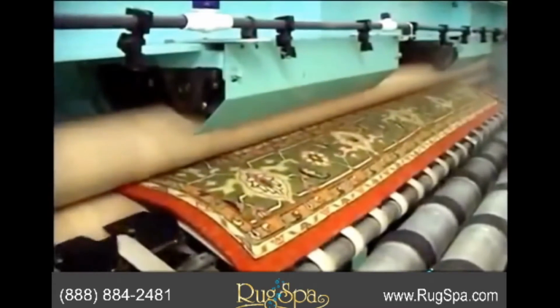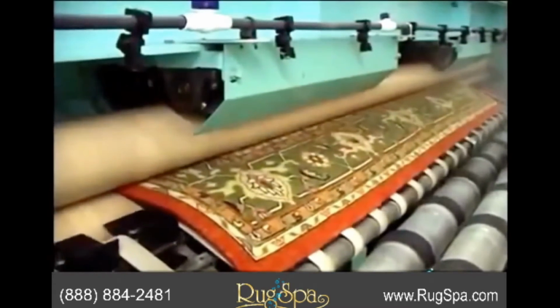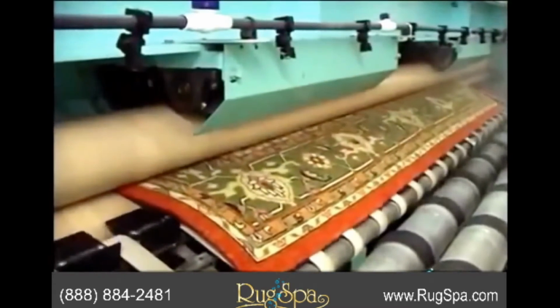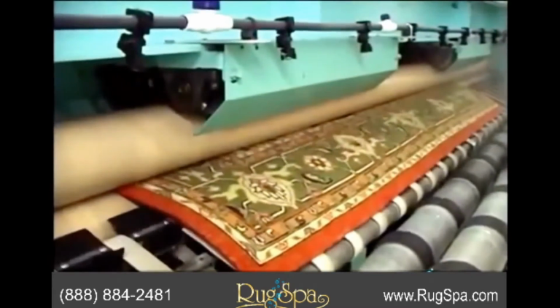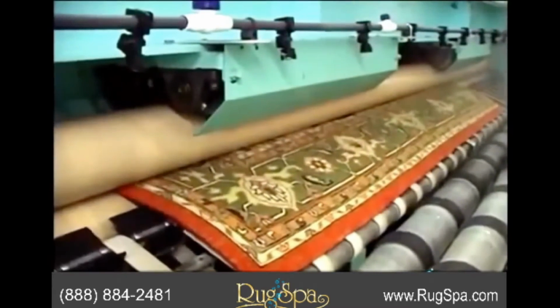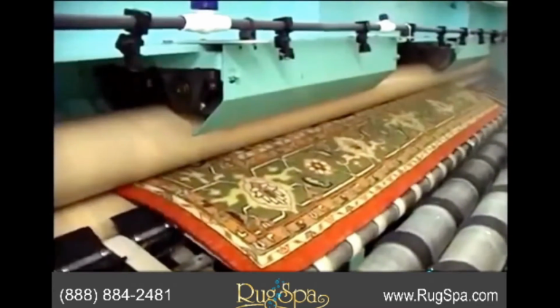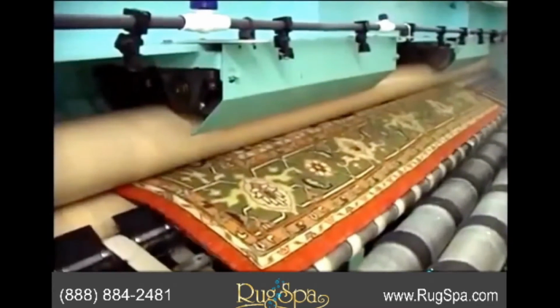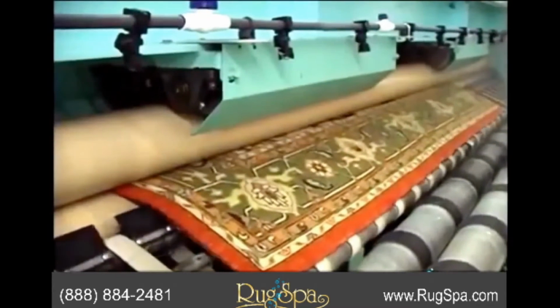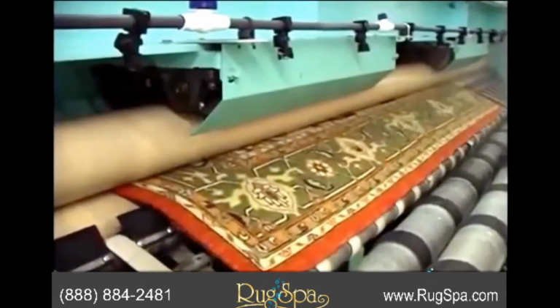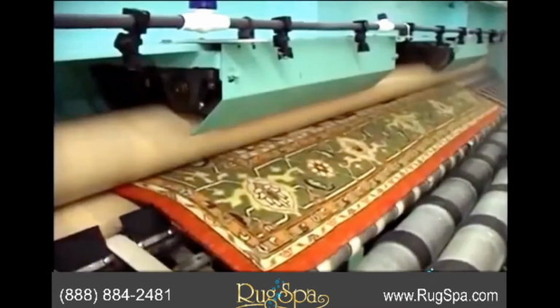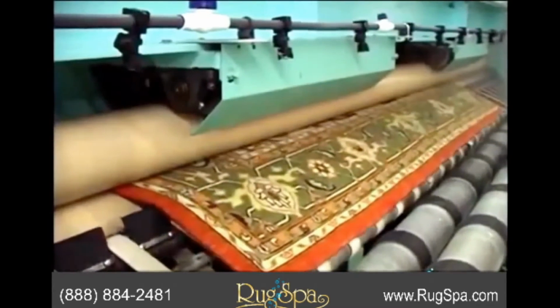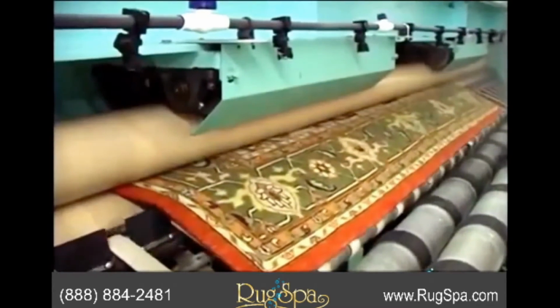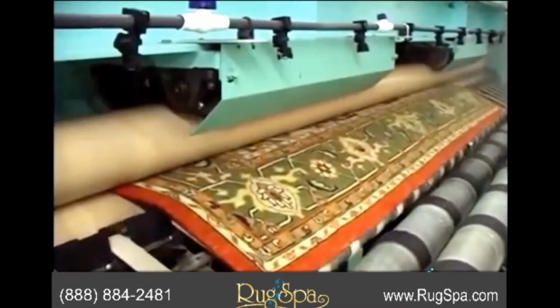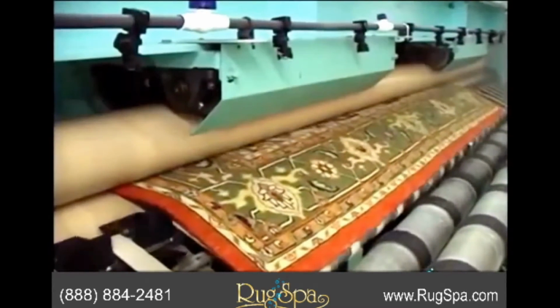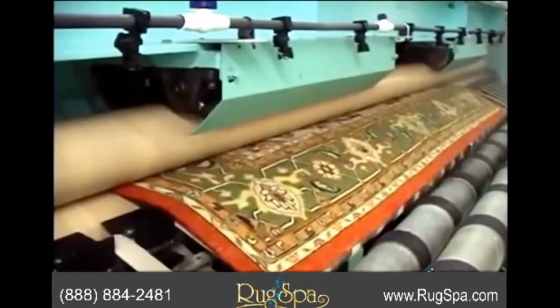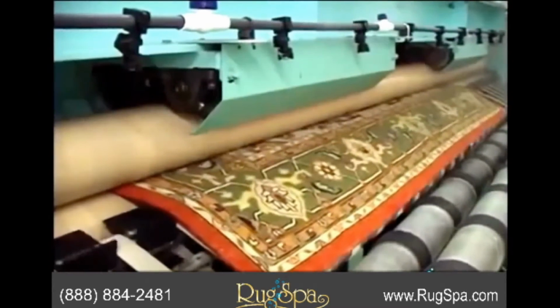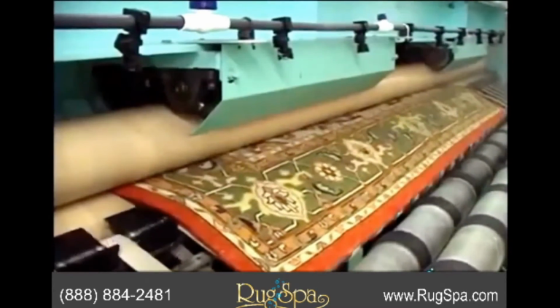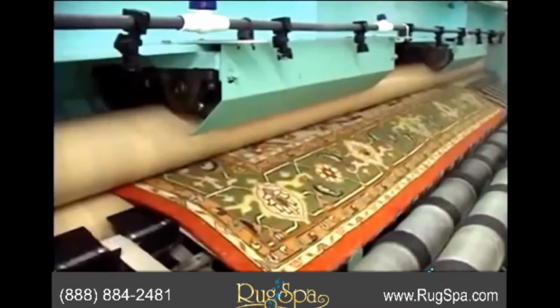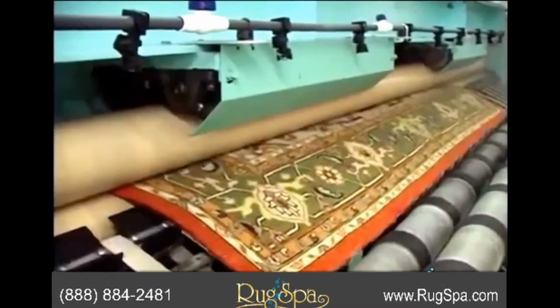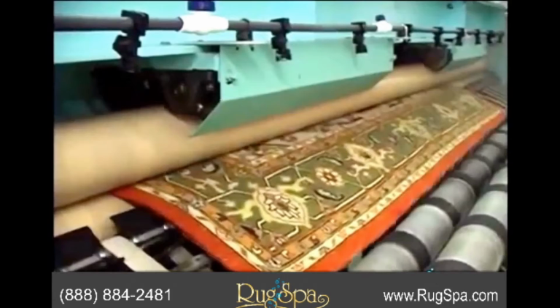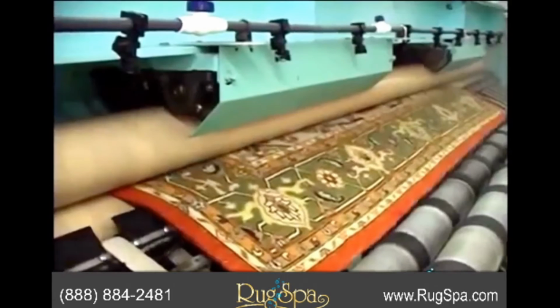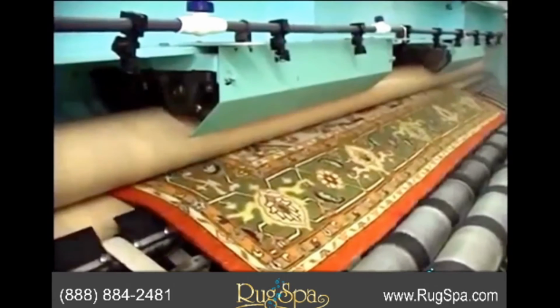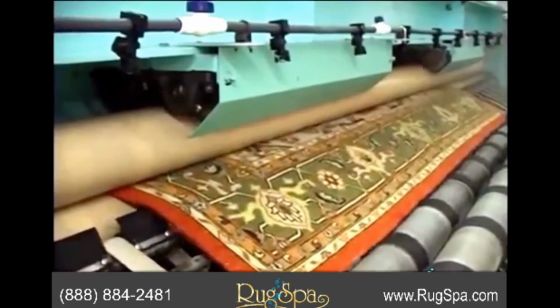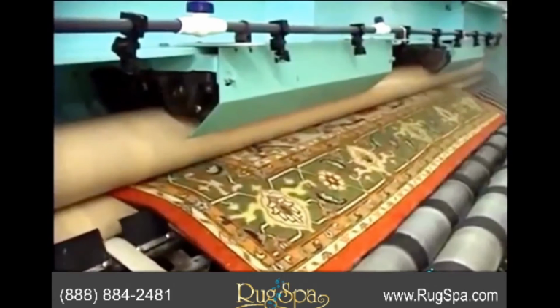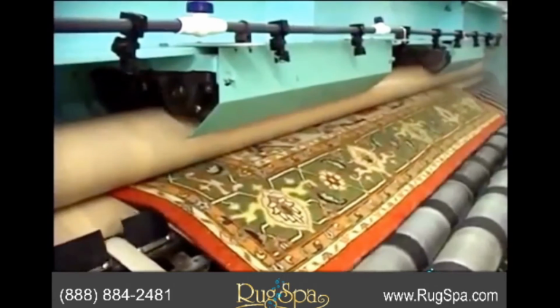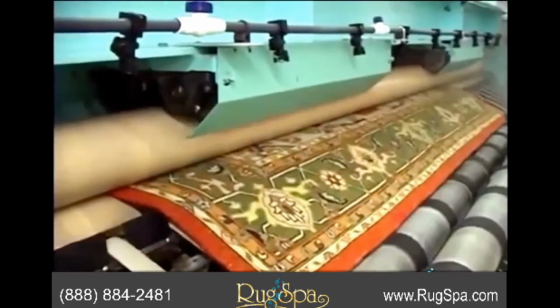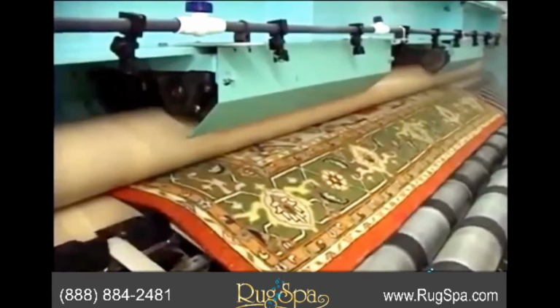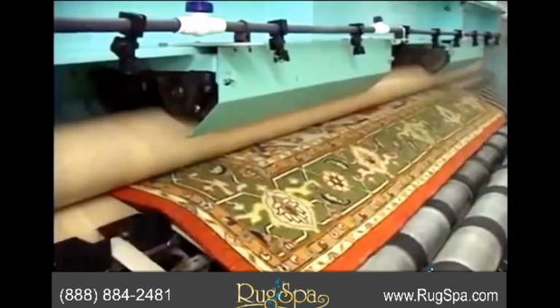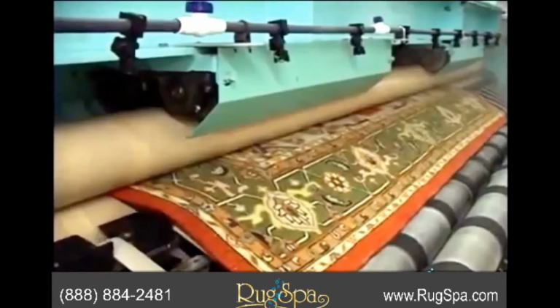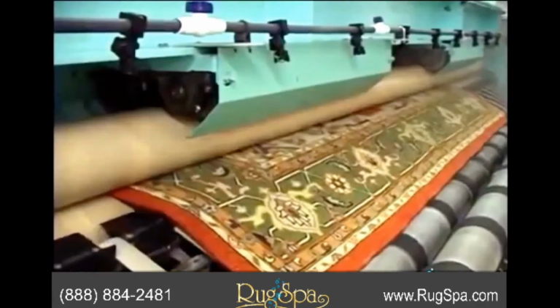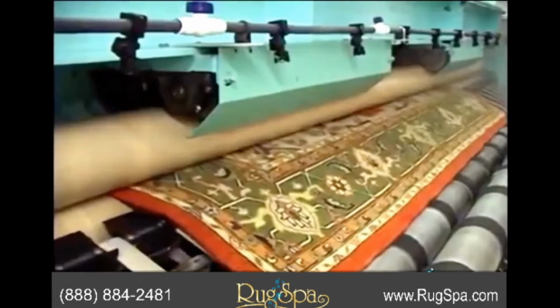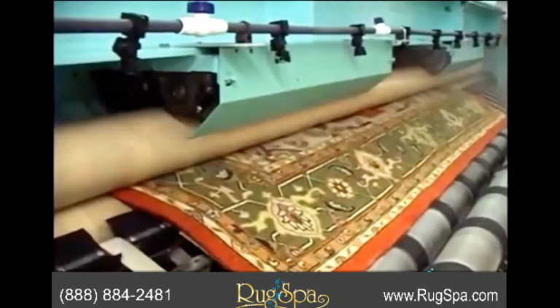Wringing under controlled pressure, as shown here, is a good way to extract all water, ensuring thorough cleaning and quick drying.